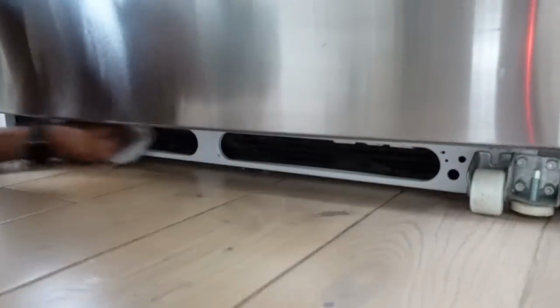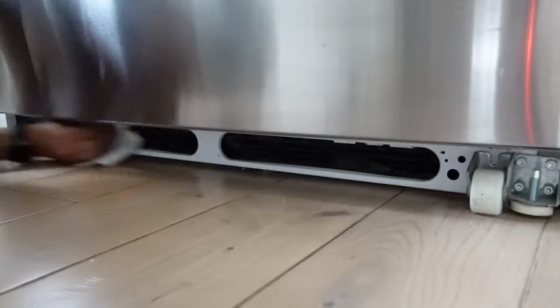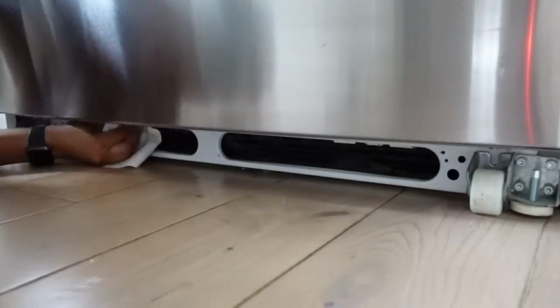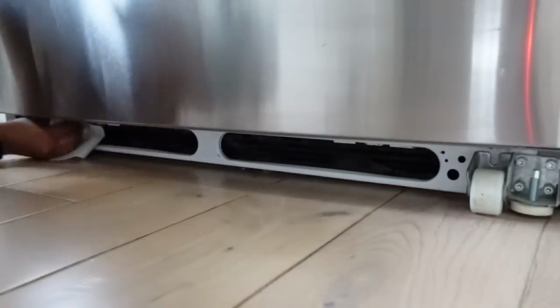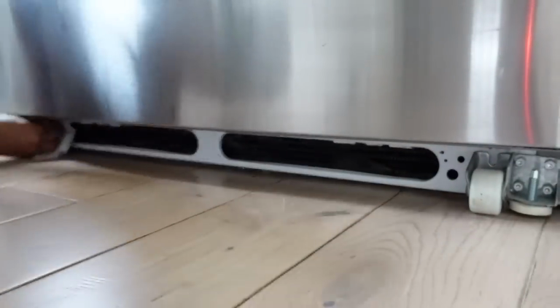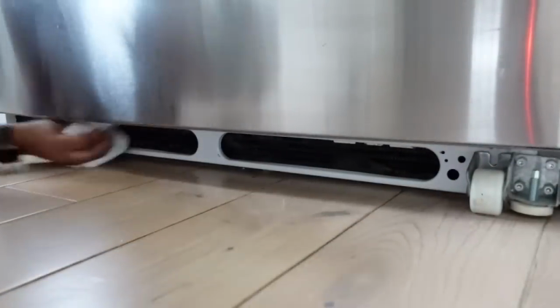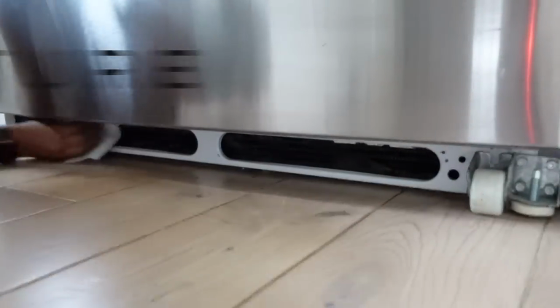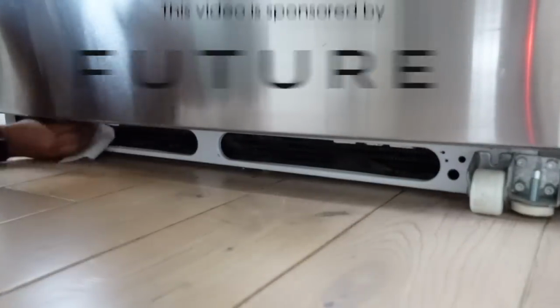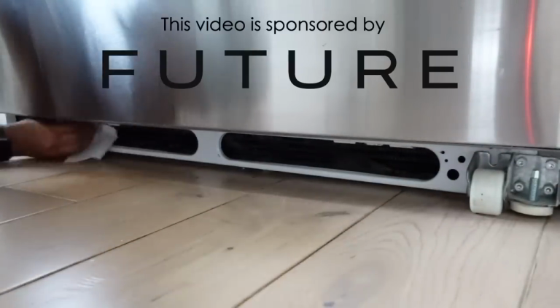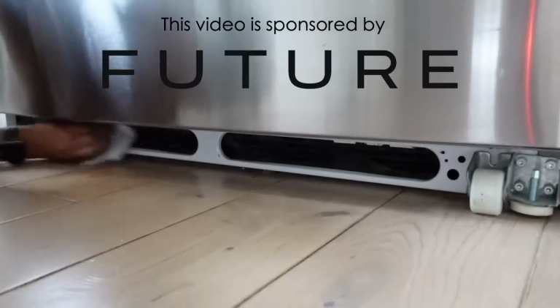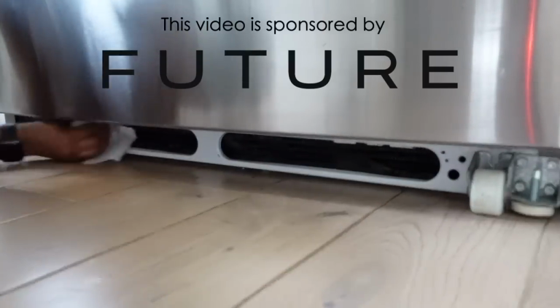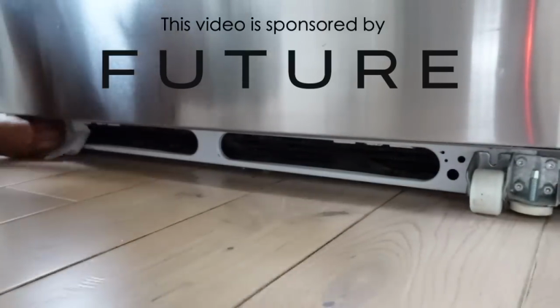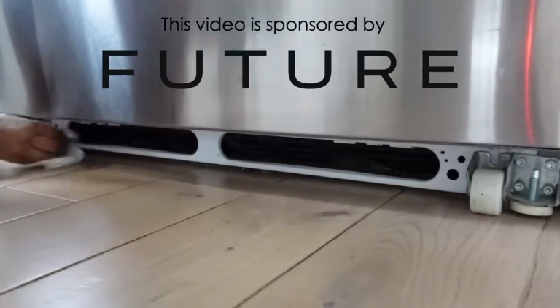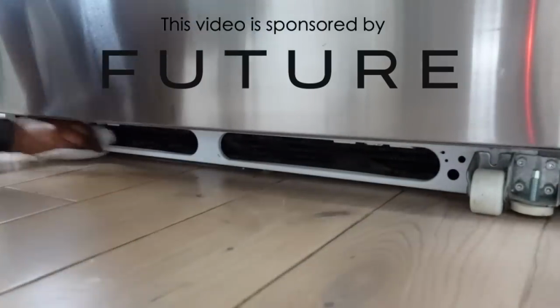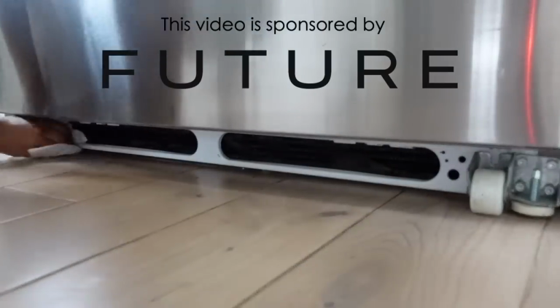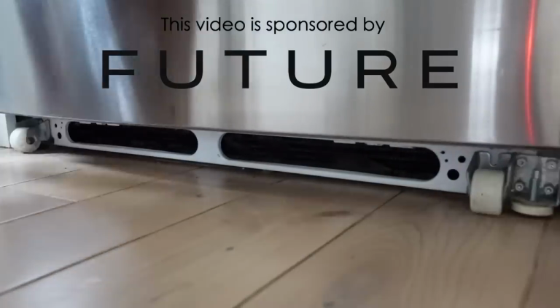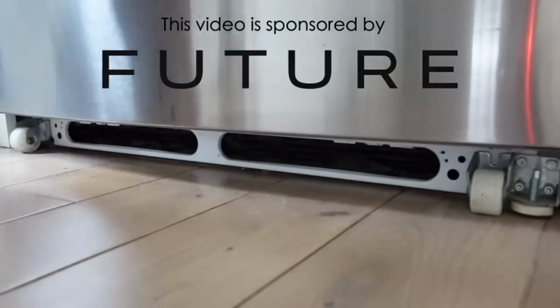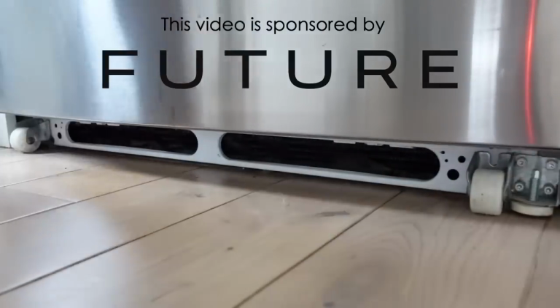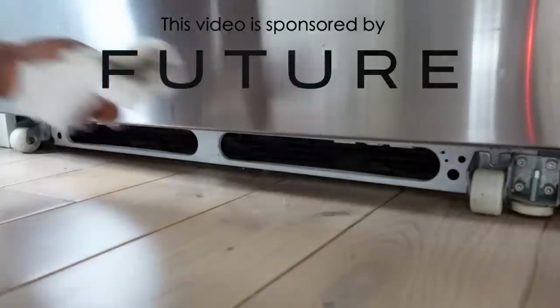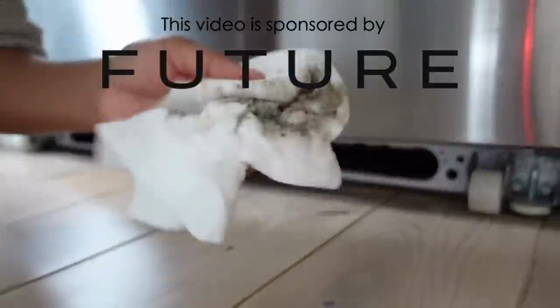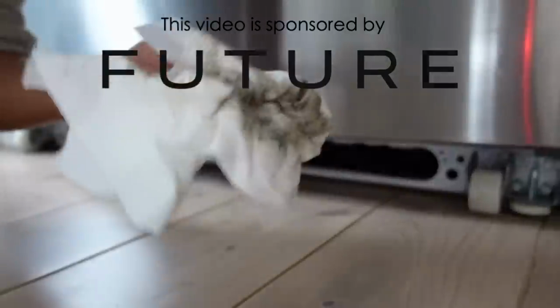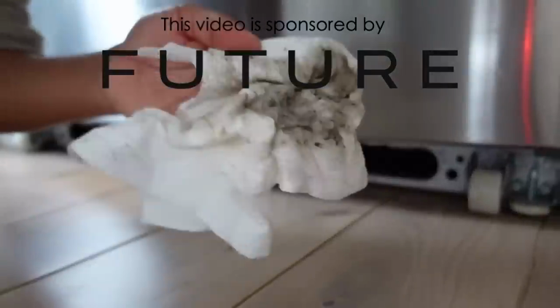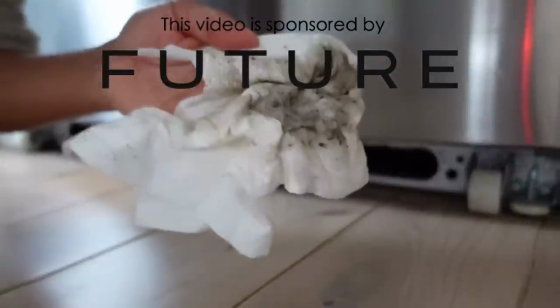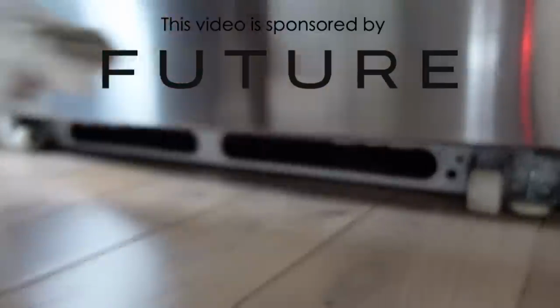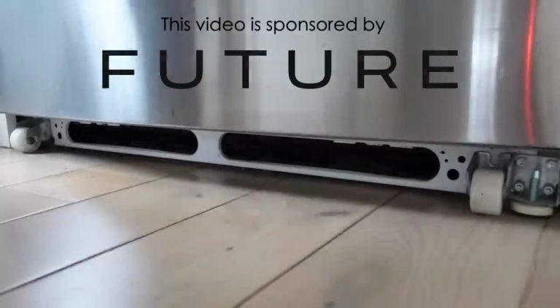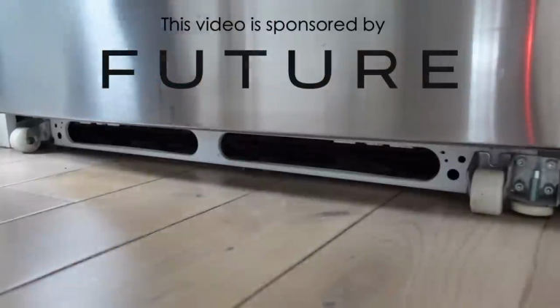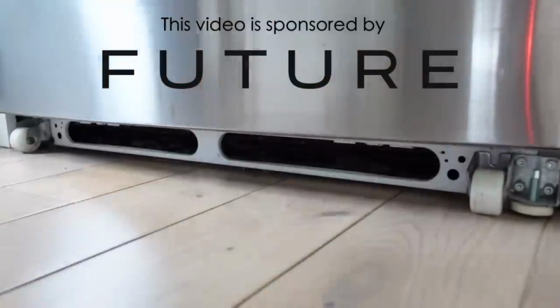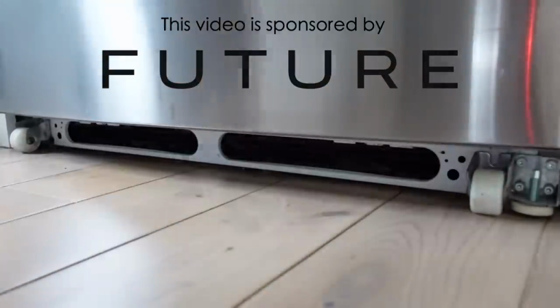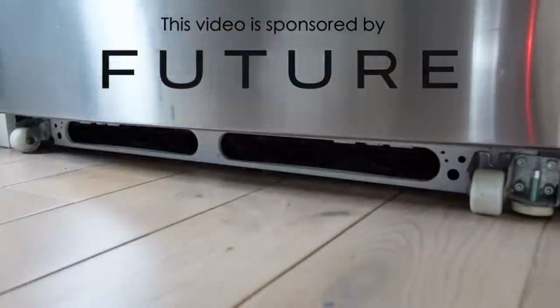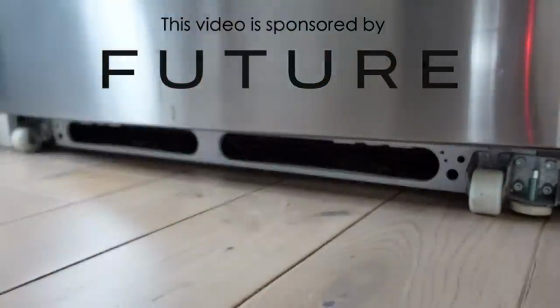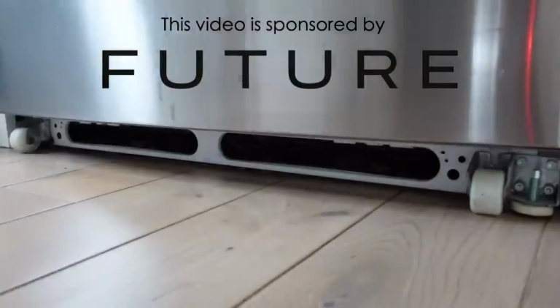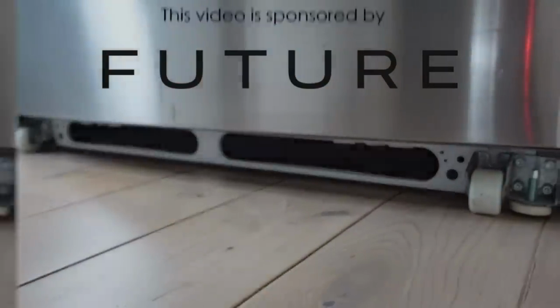Today's video is sponsored by Future. I'm so excited to tell you about Future a little later in the video.